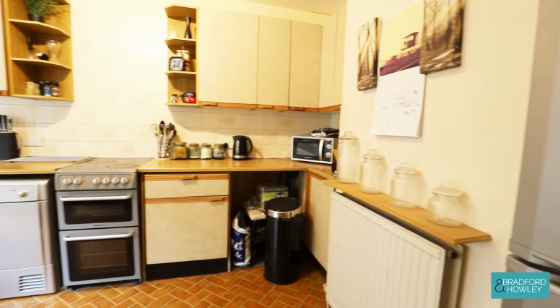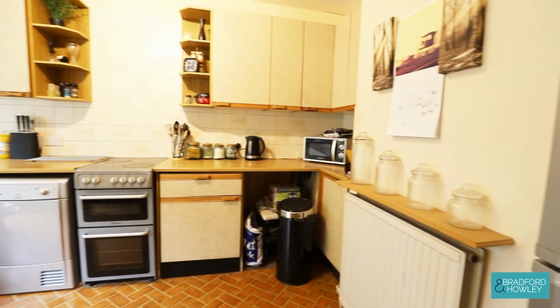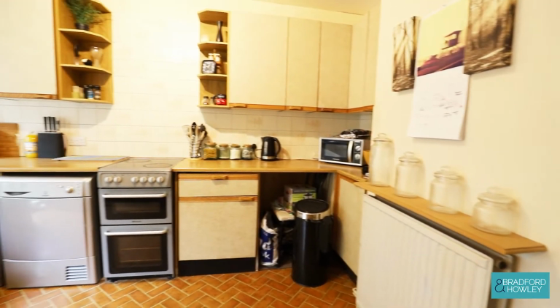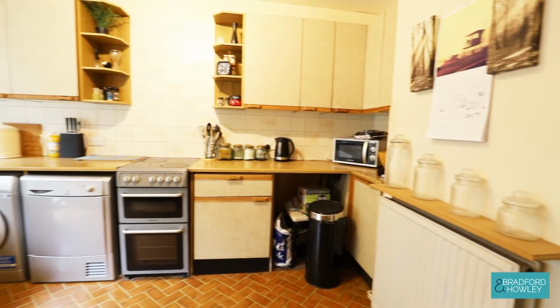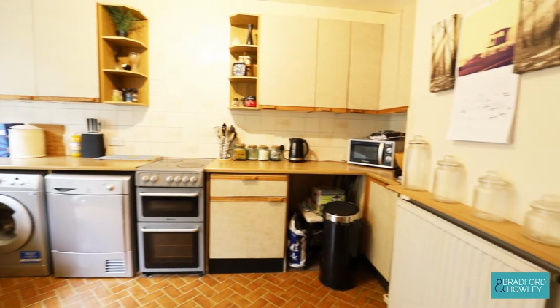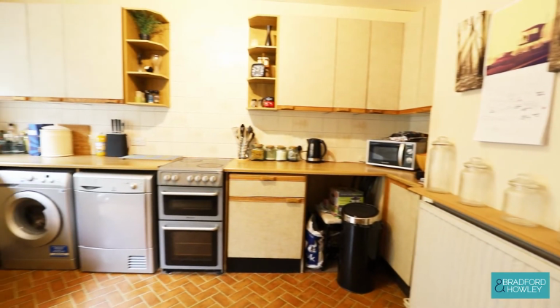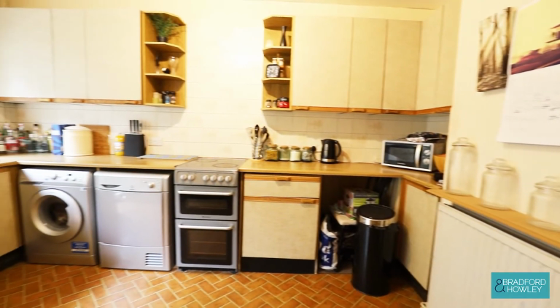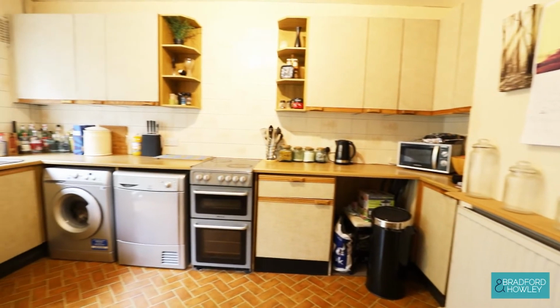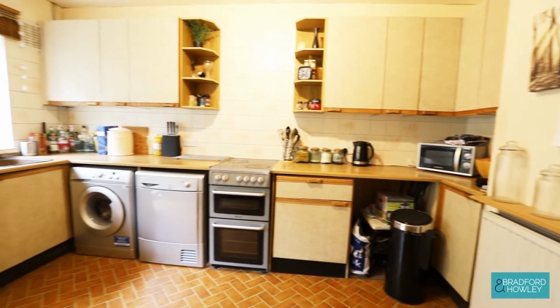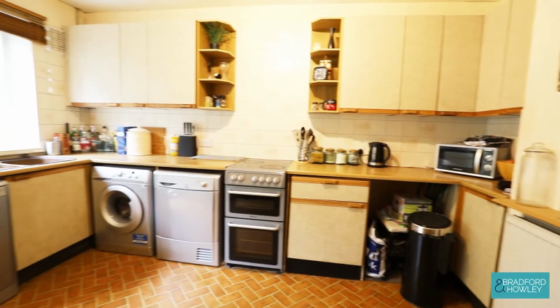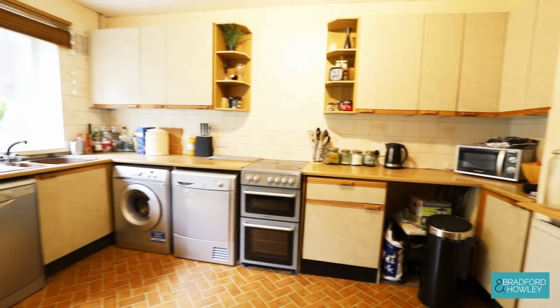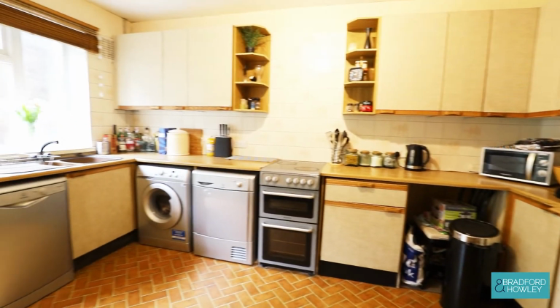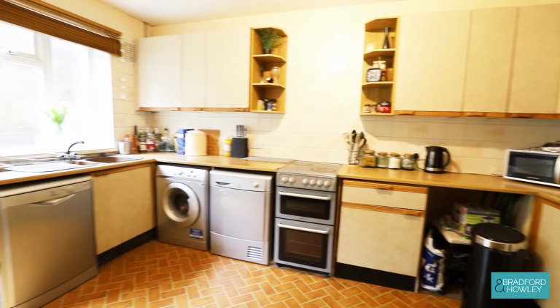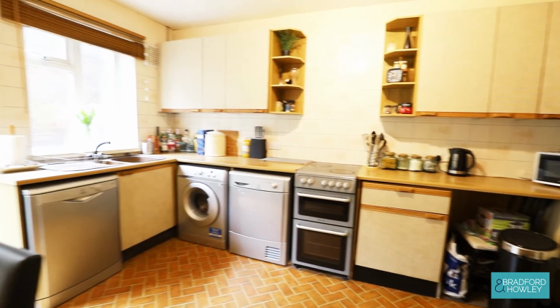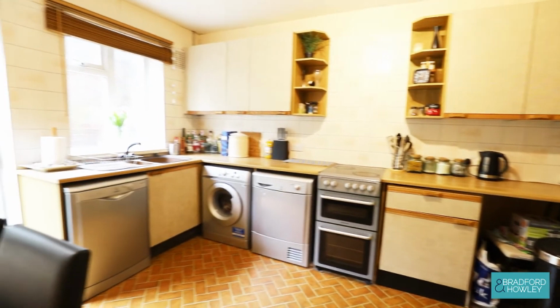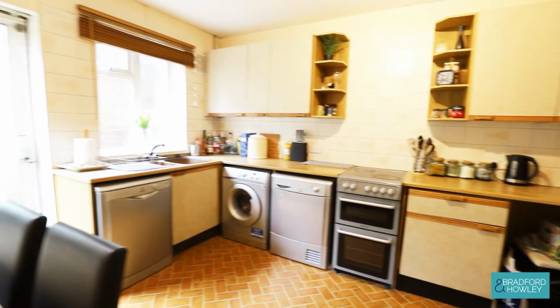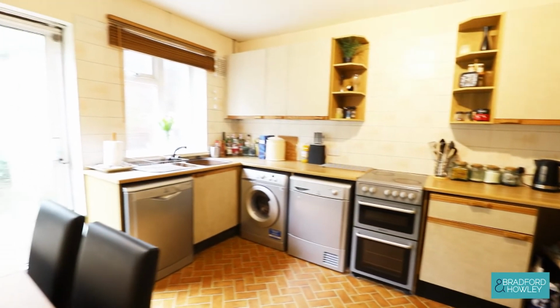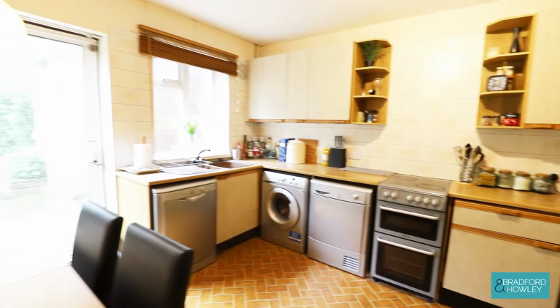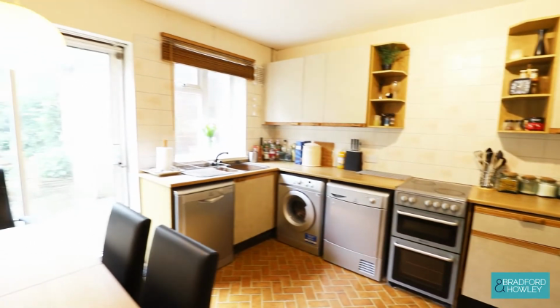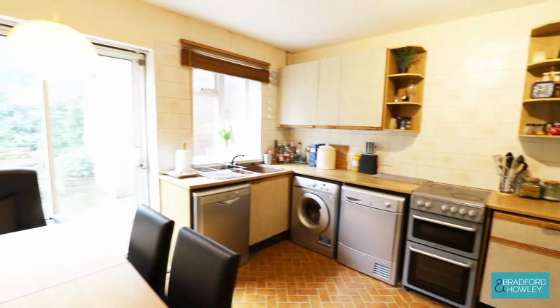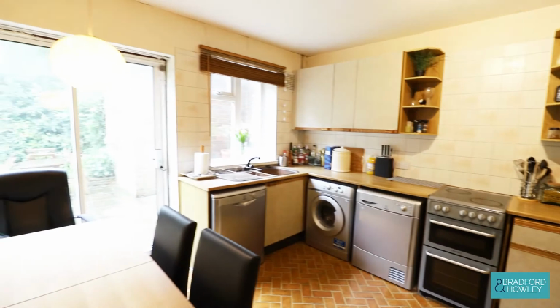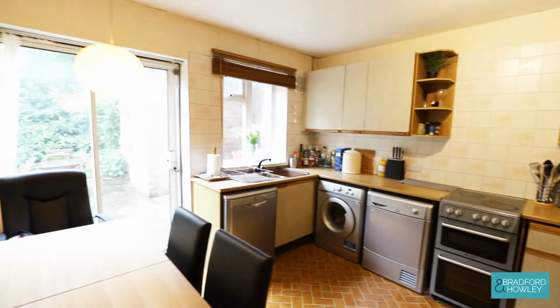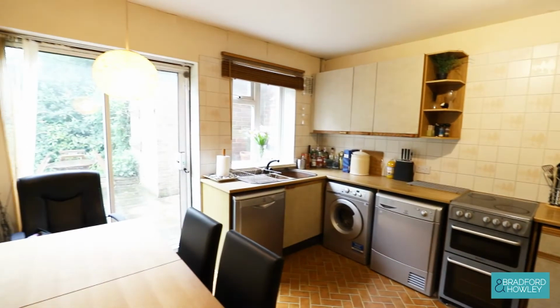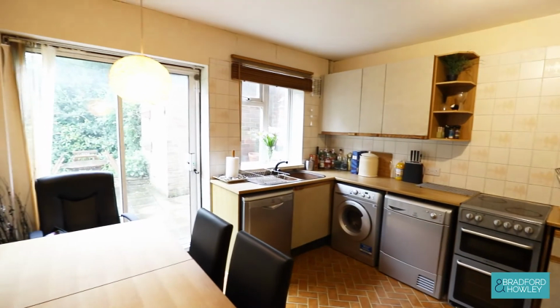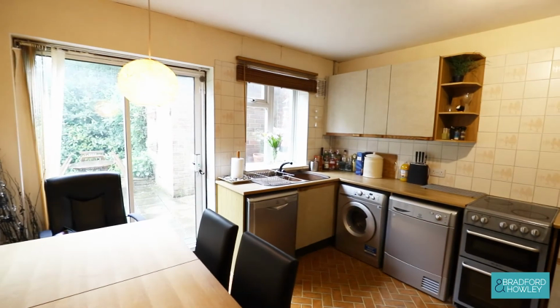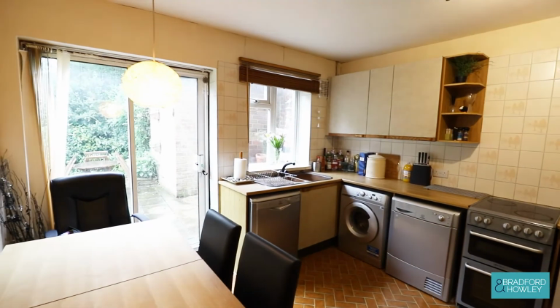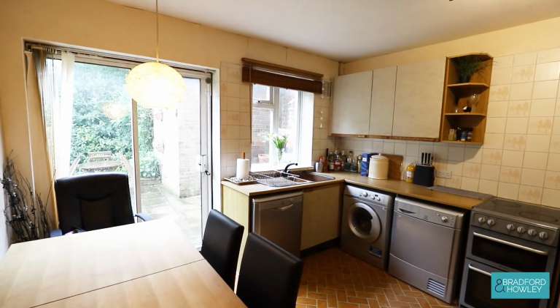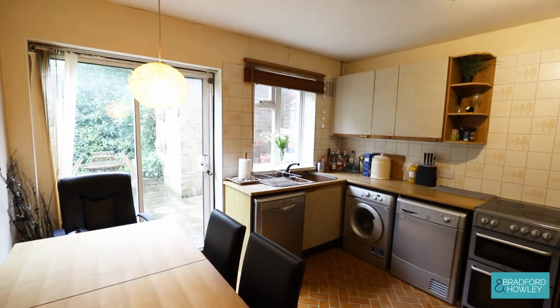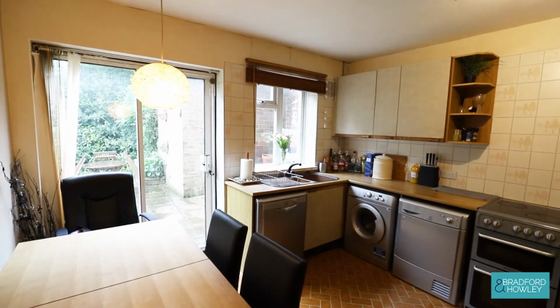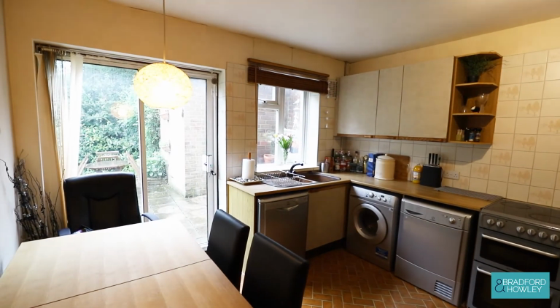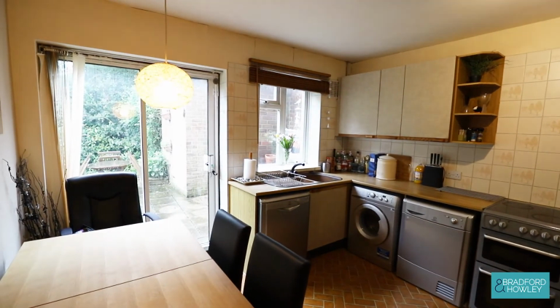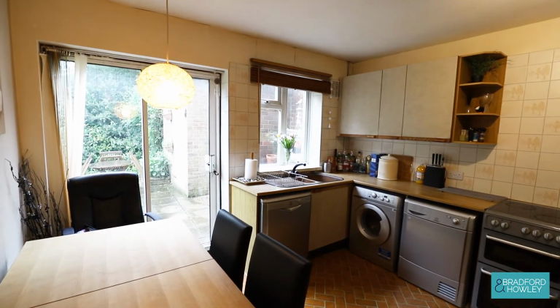Finishing off — a nice-sized kitchen diner, as you can see, with a big table in there and a side door out to the rear garden.